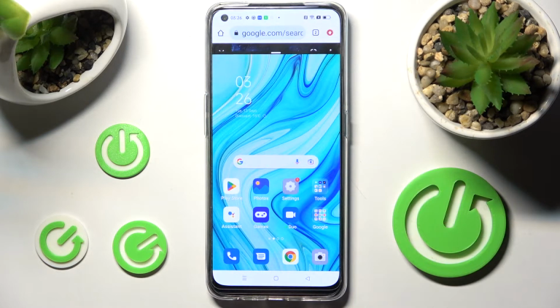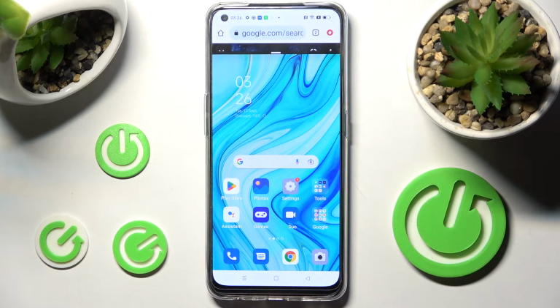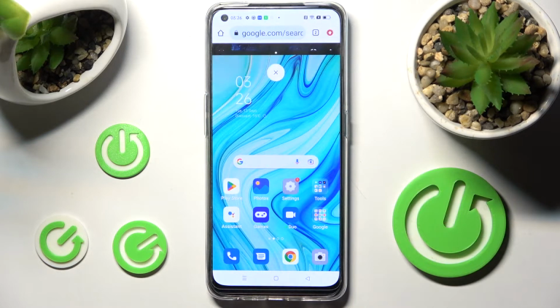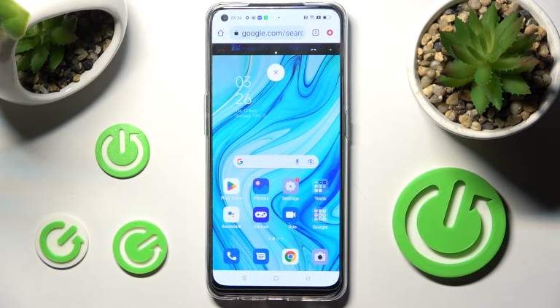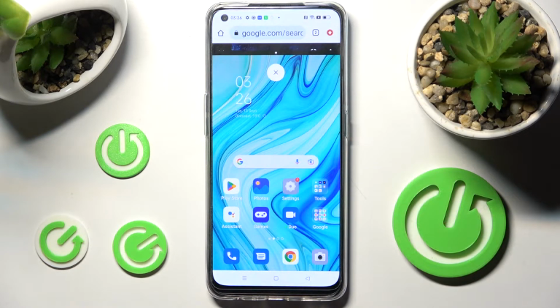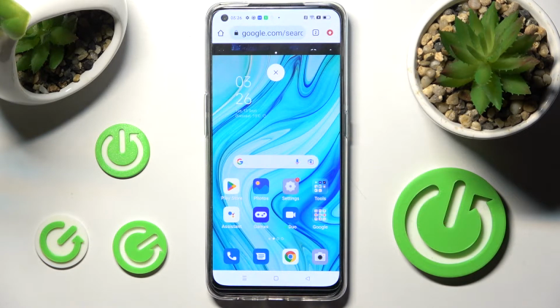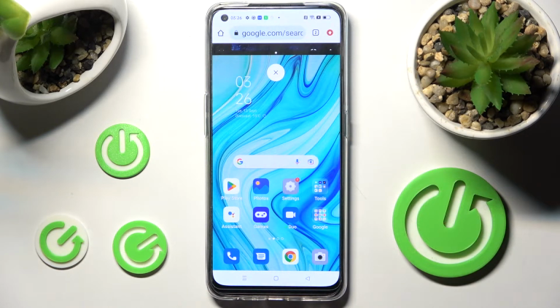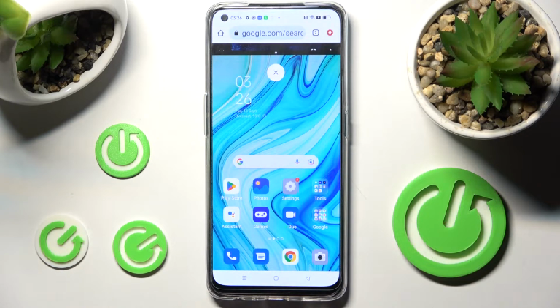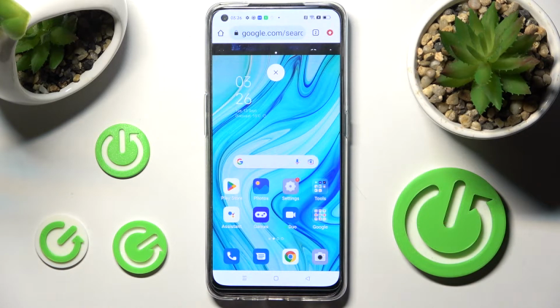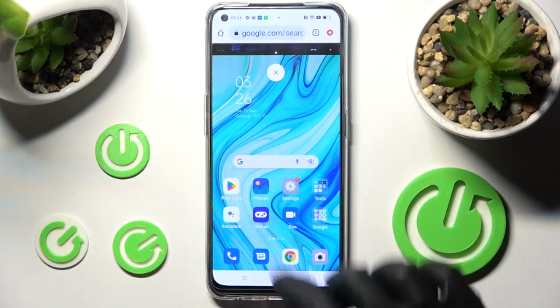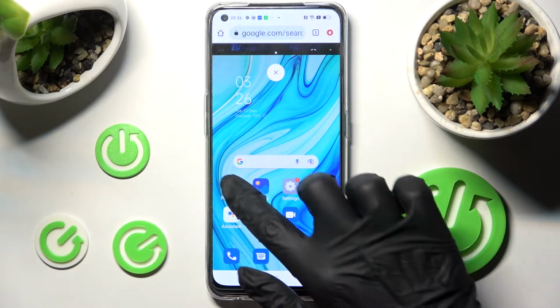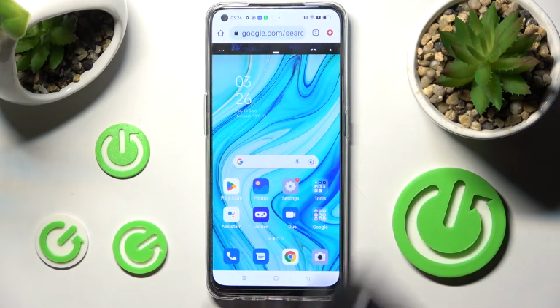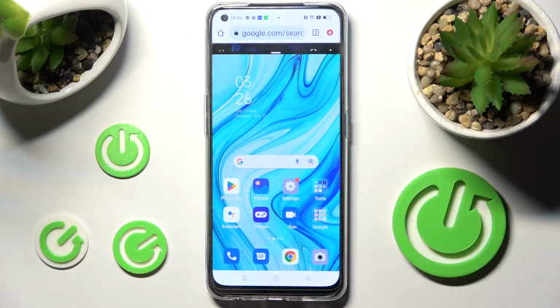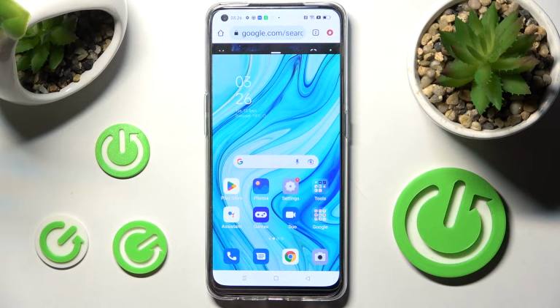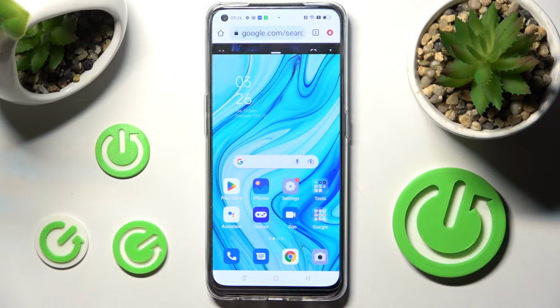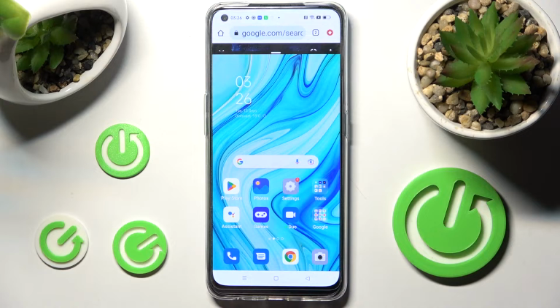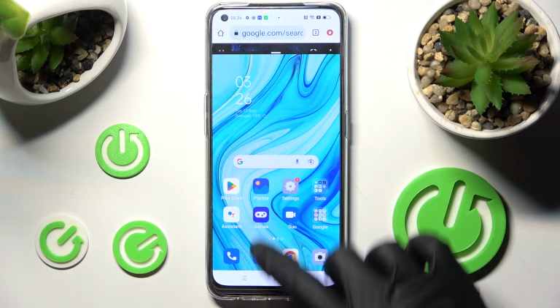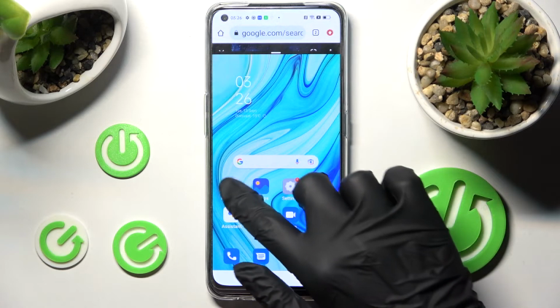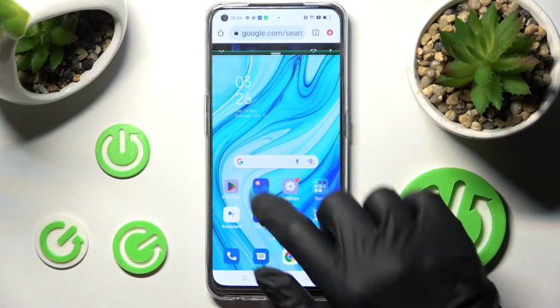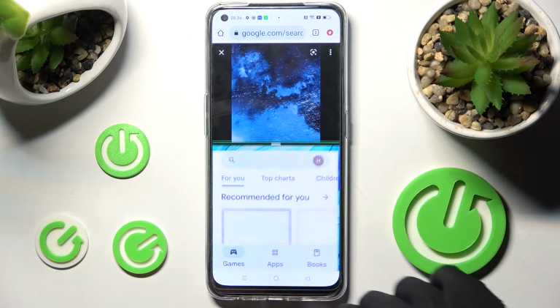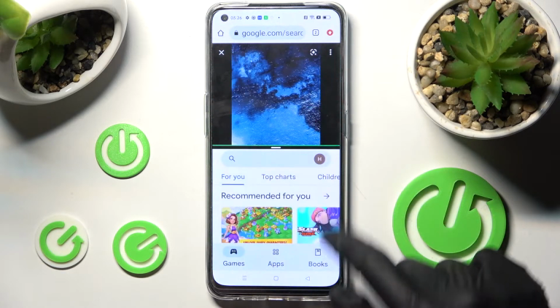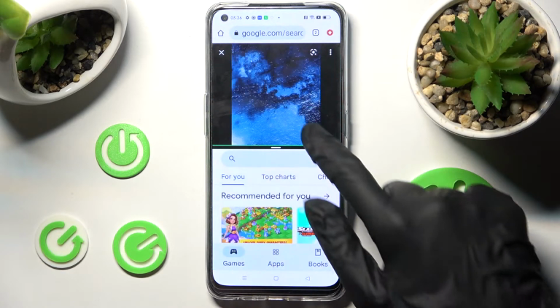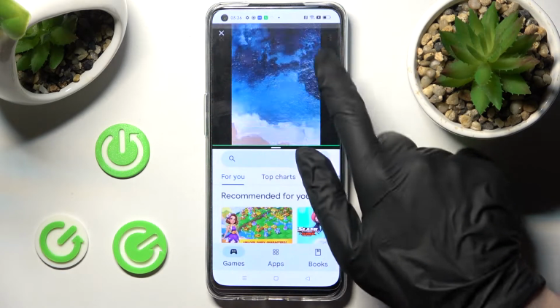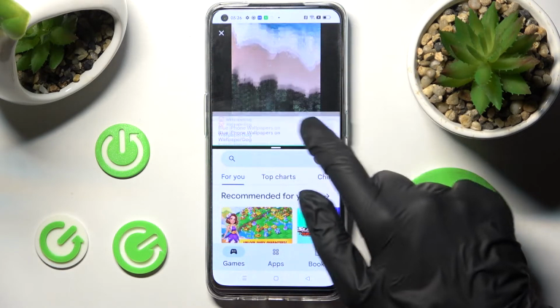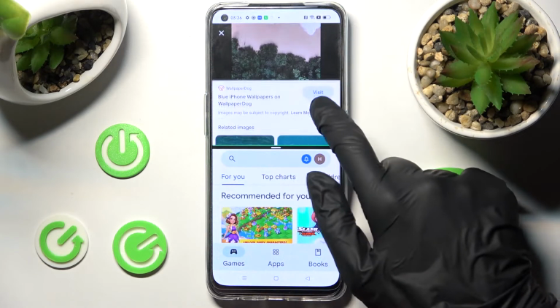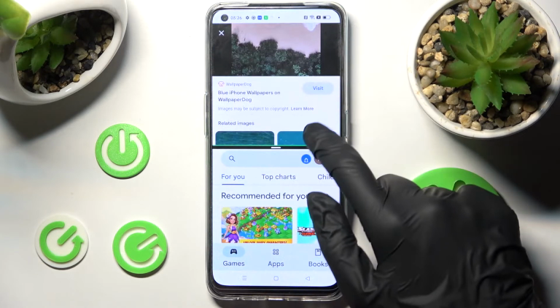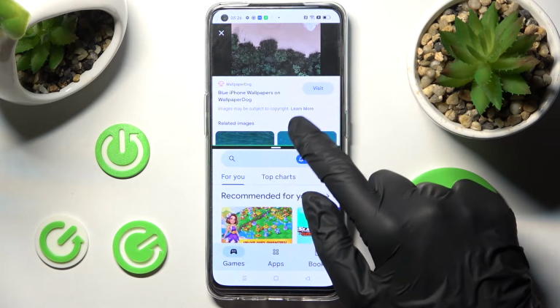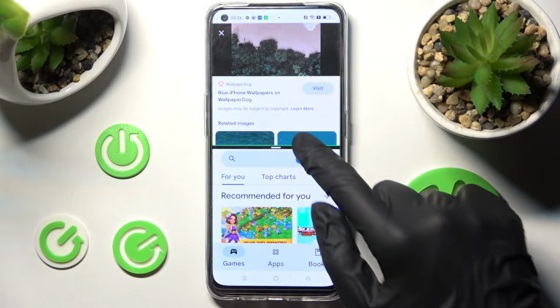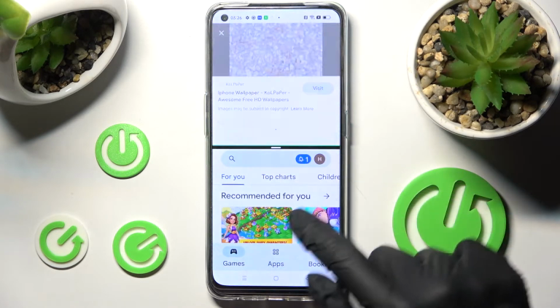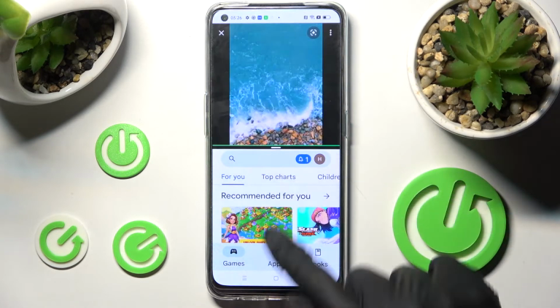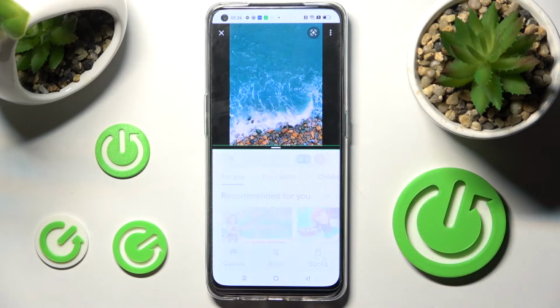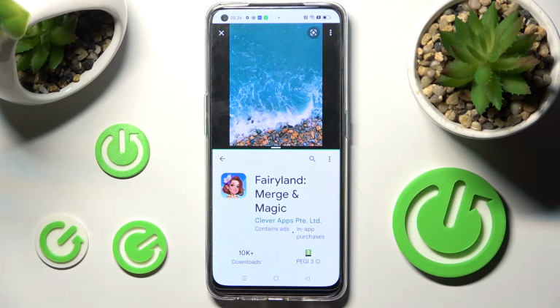After that, just click on the other app, like Blaster. As you can see, now I can use both at the same time.